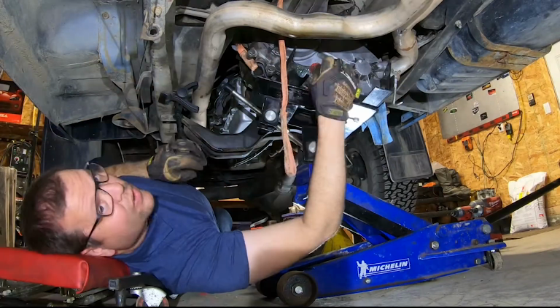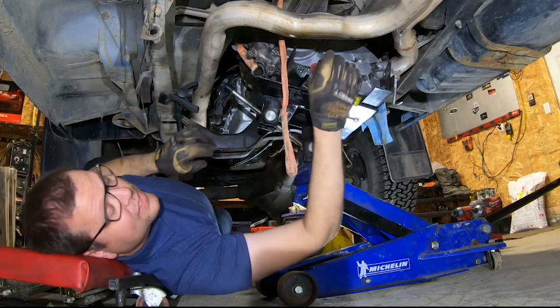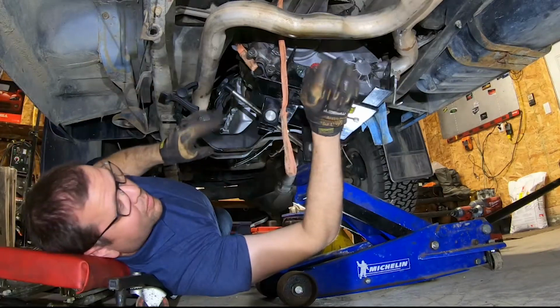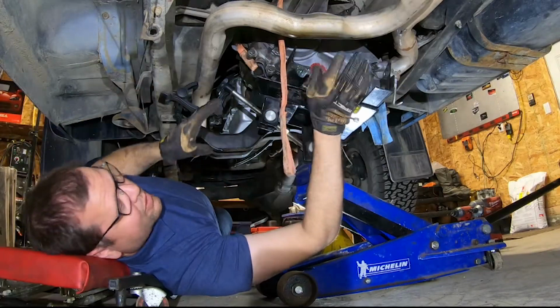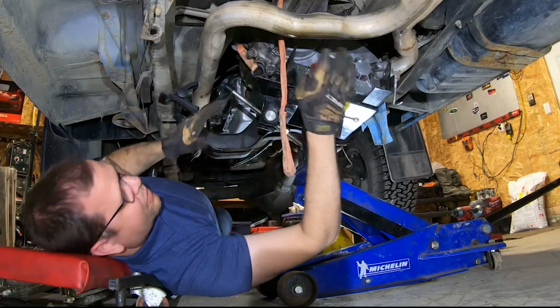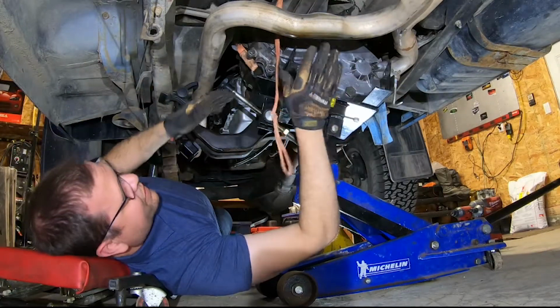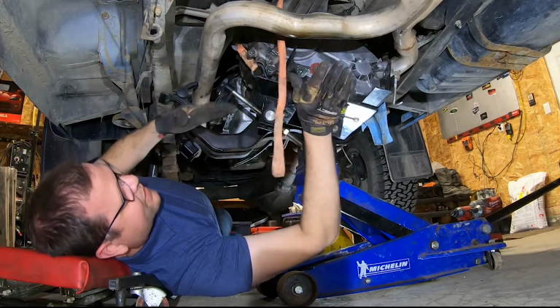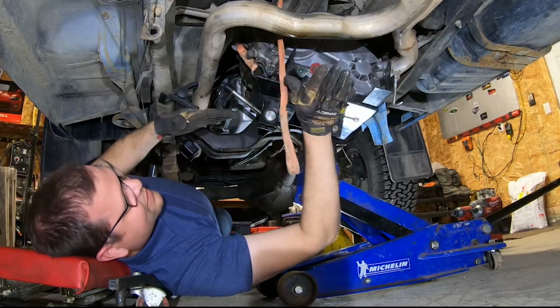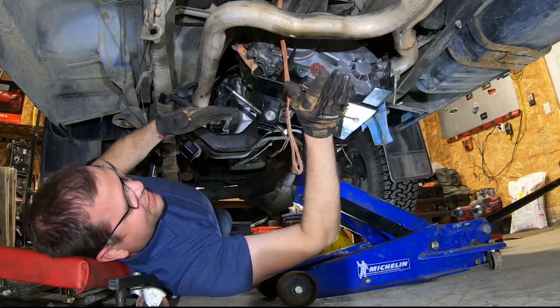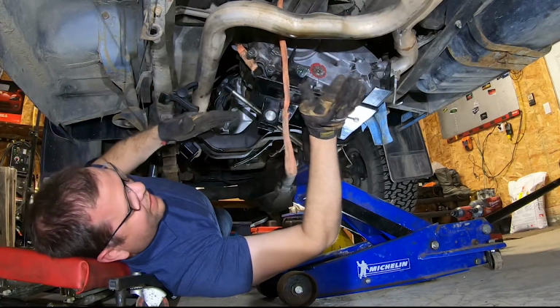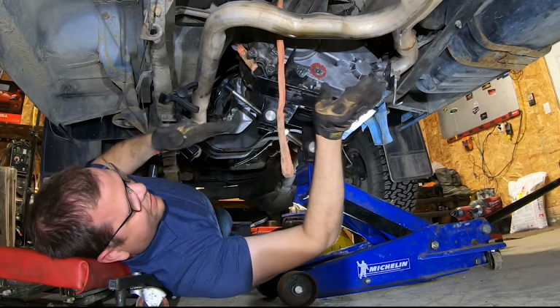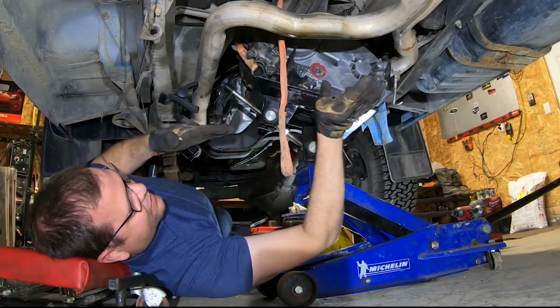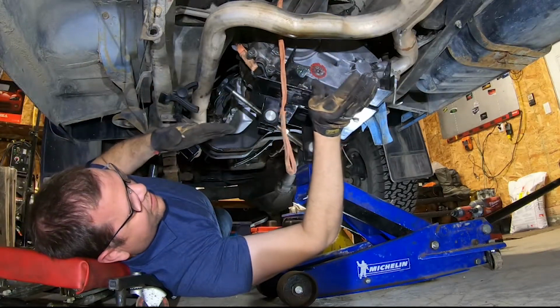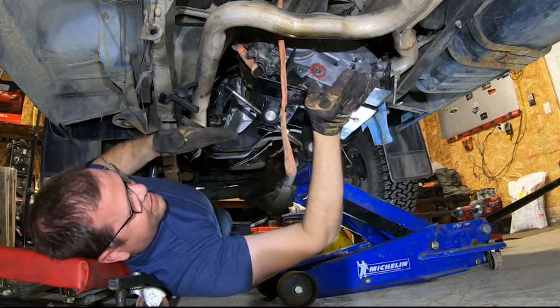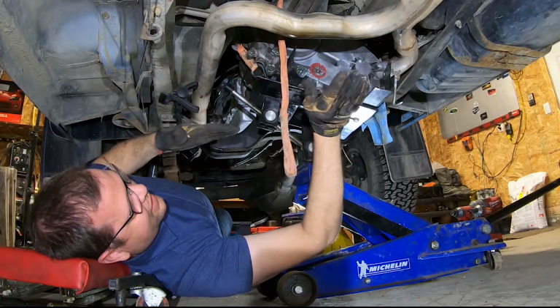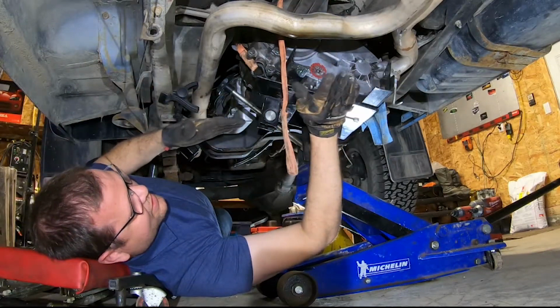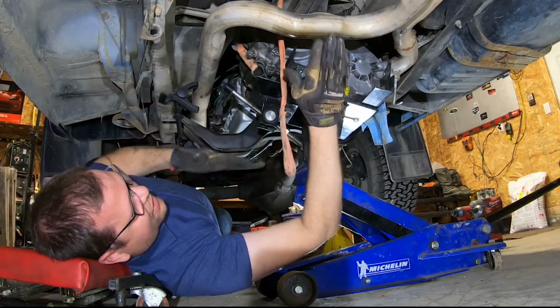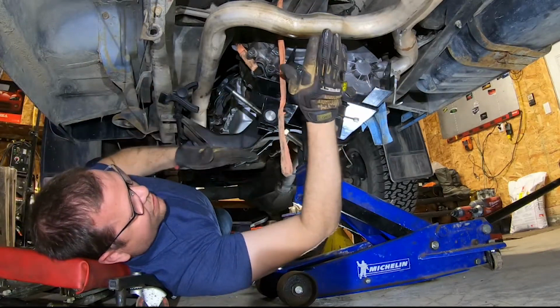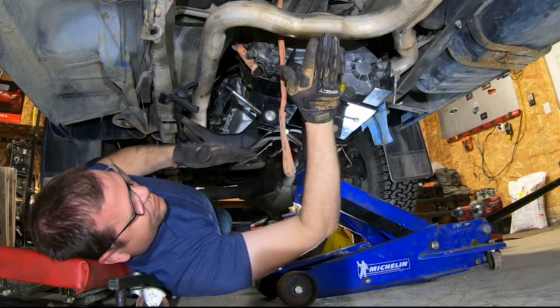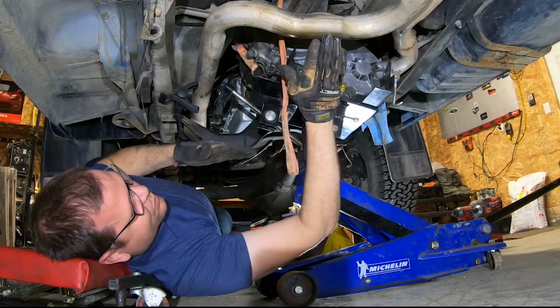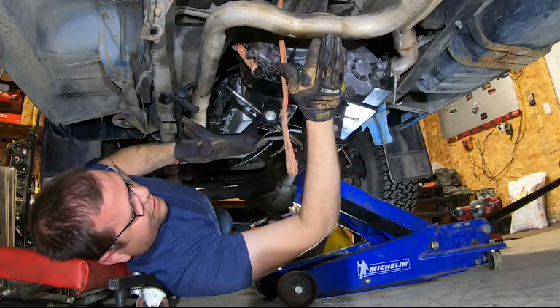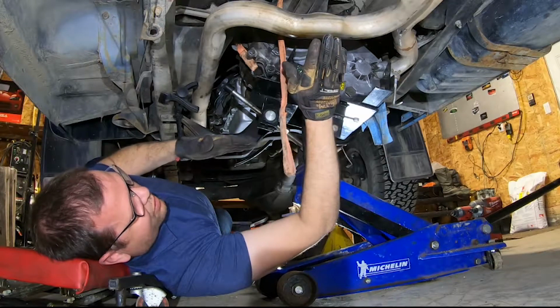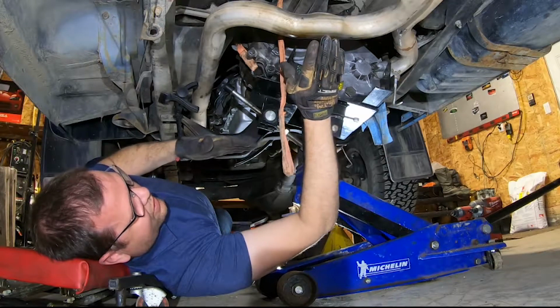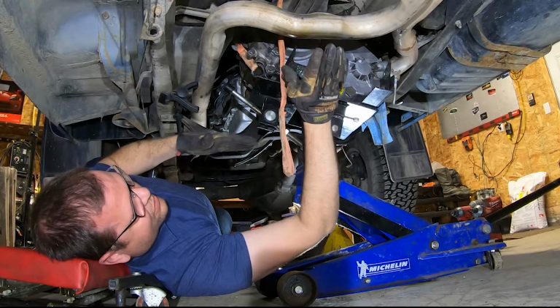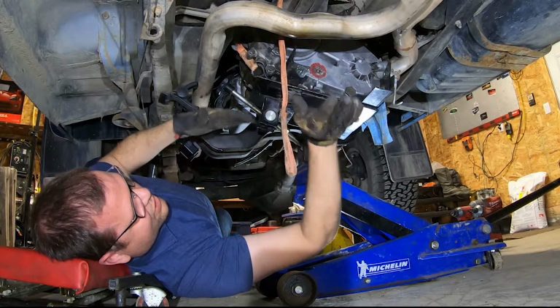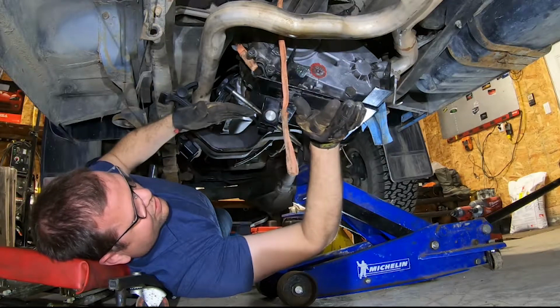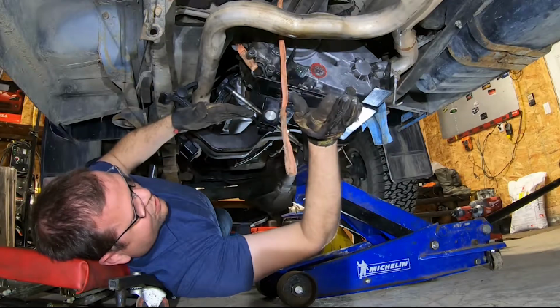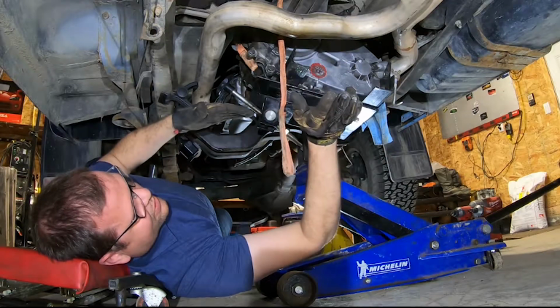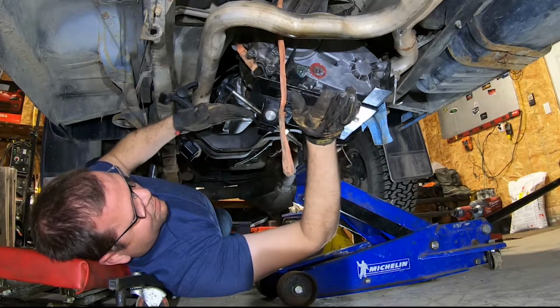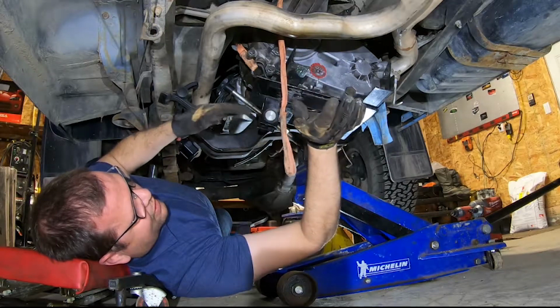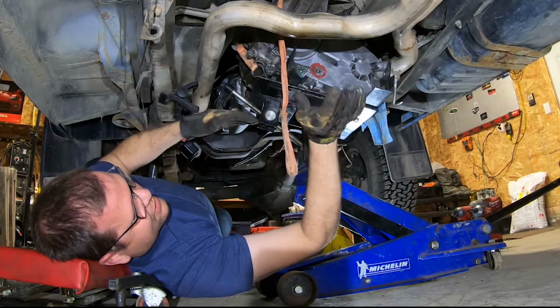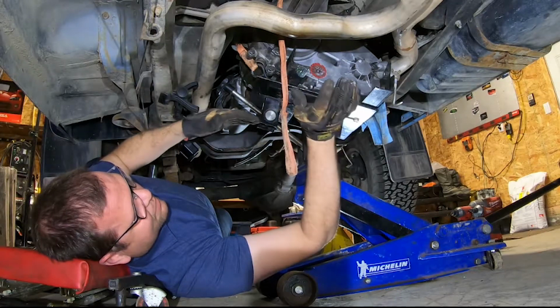So what we got going on here is the angle of the transfer case is down to the nose. We just got to bring it down, just adjust it so that it's up and lines up.